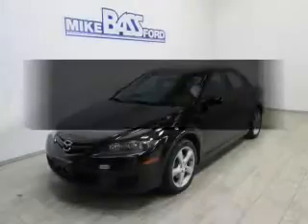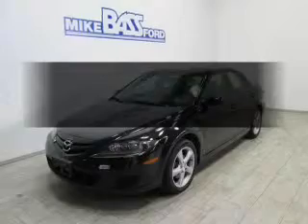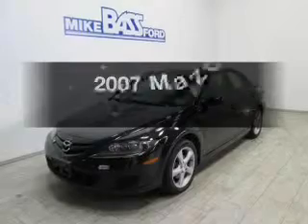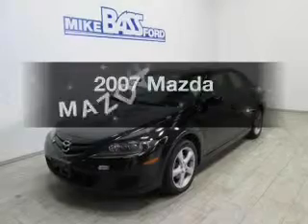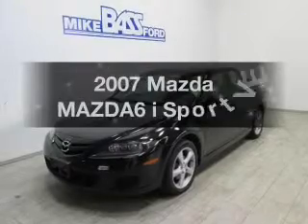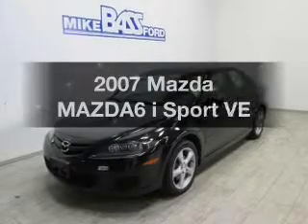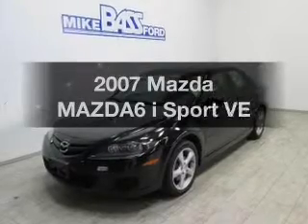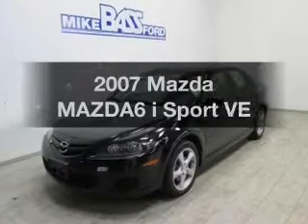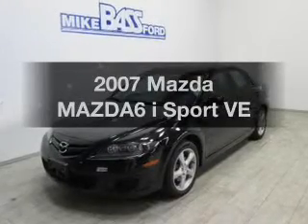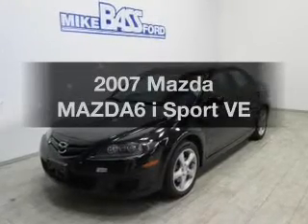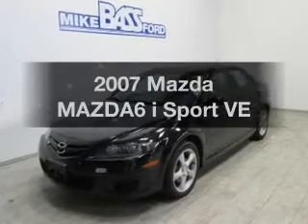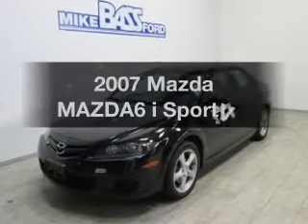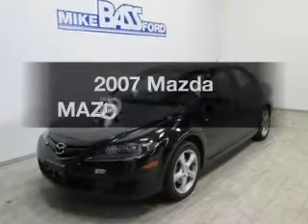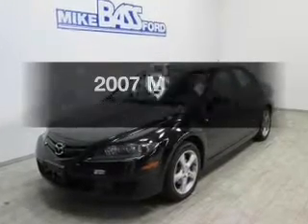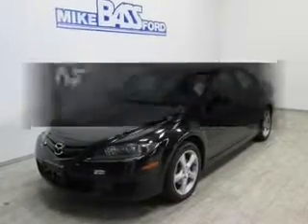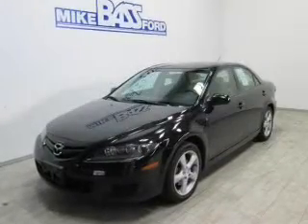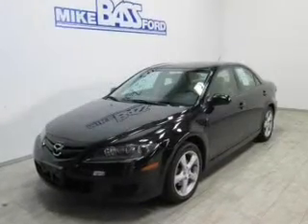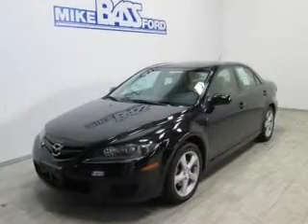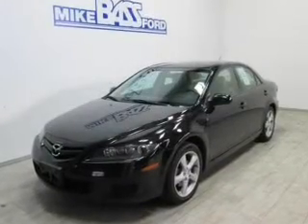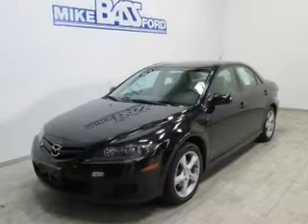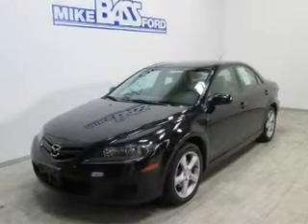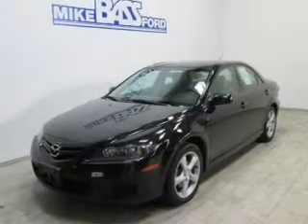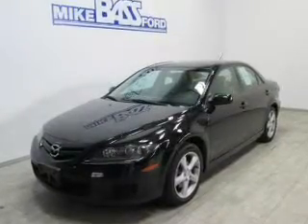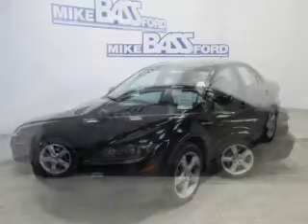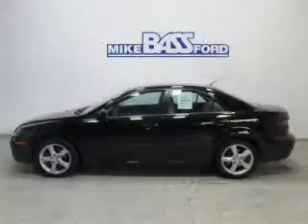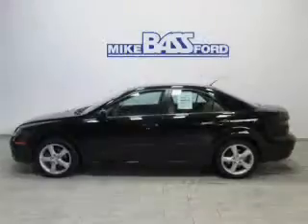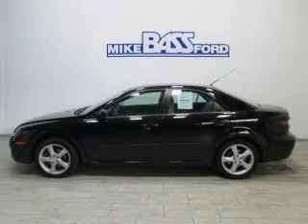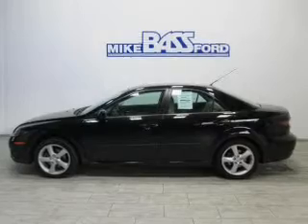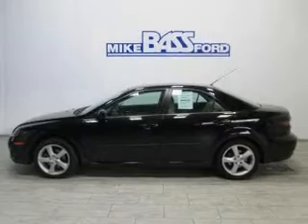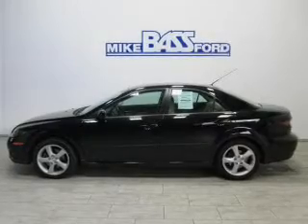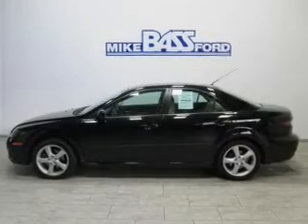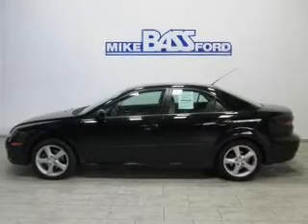Presenting the 2007 Mazda Mazda6. If you're looking for an automobile with great attributes, look no further.